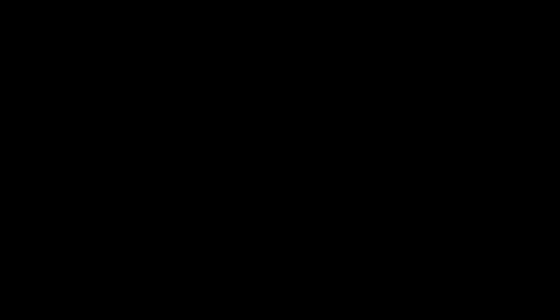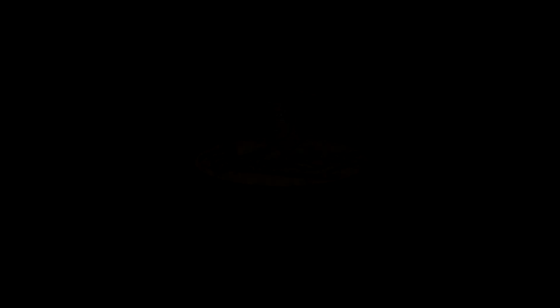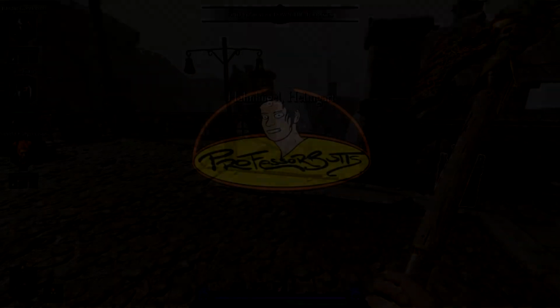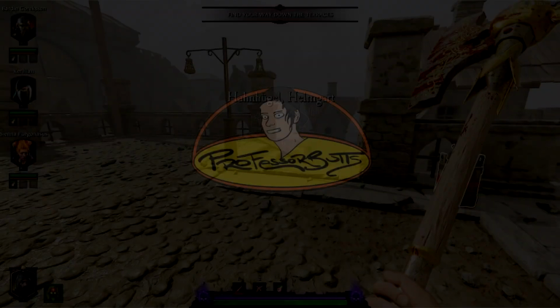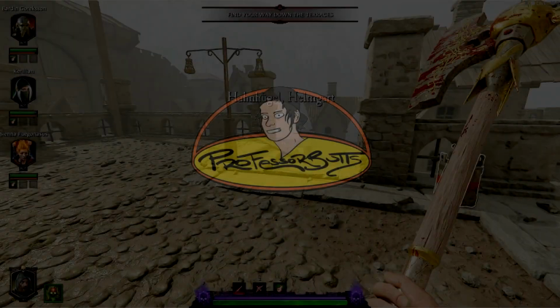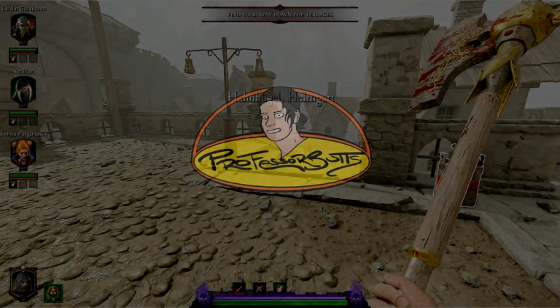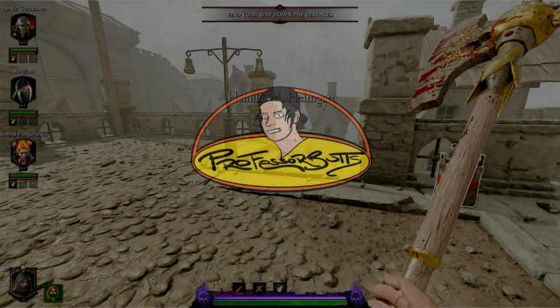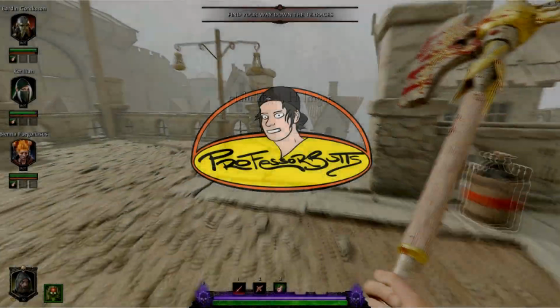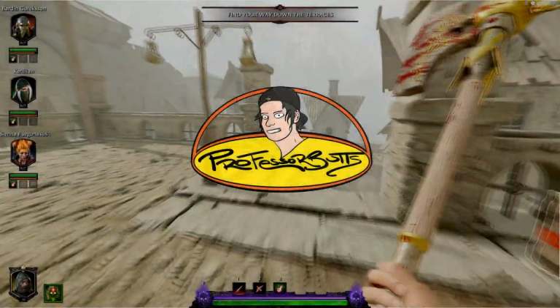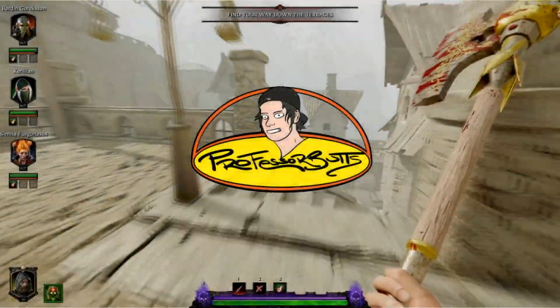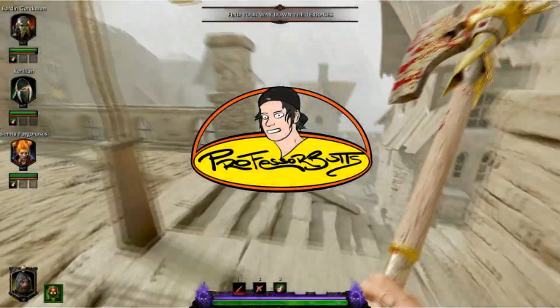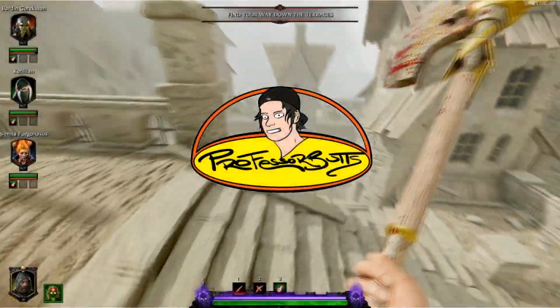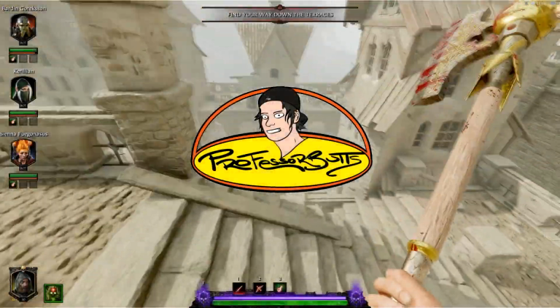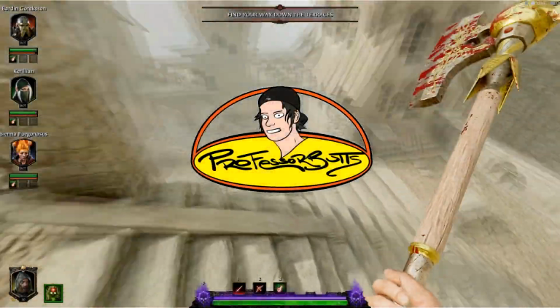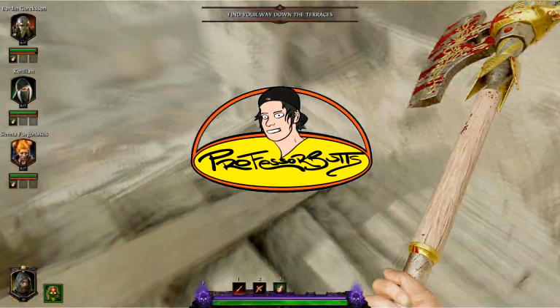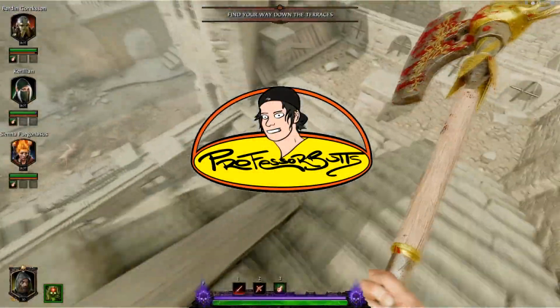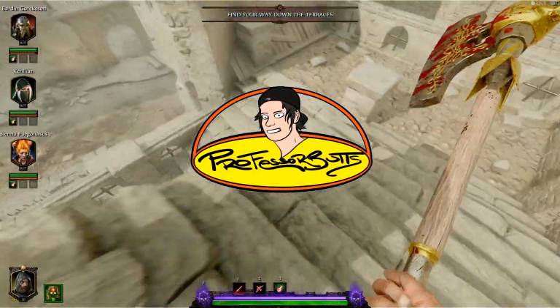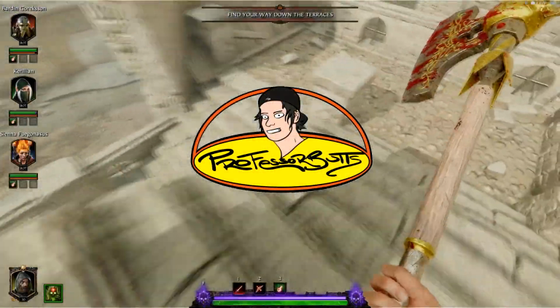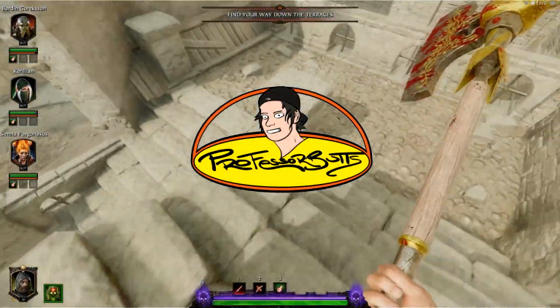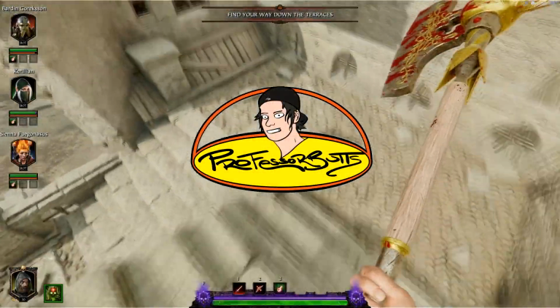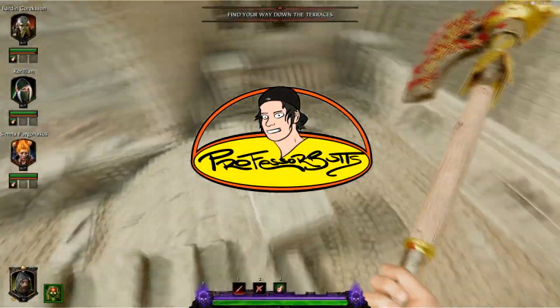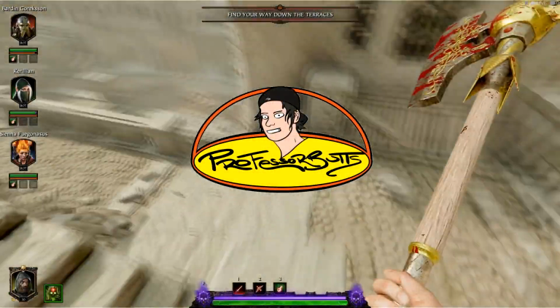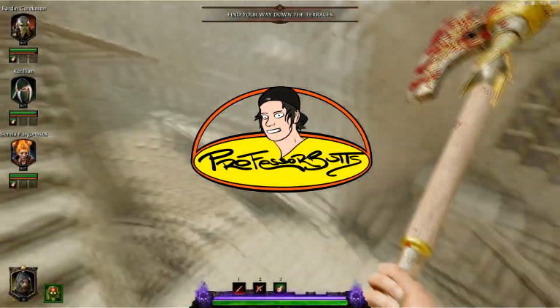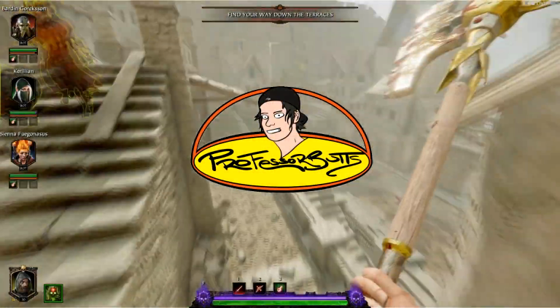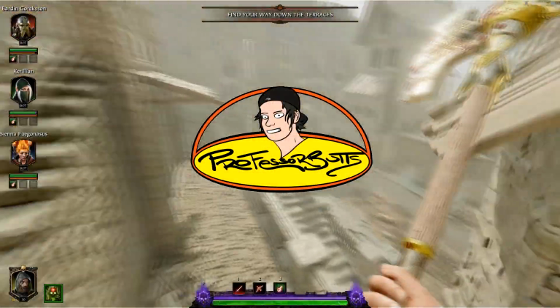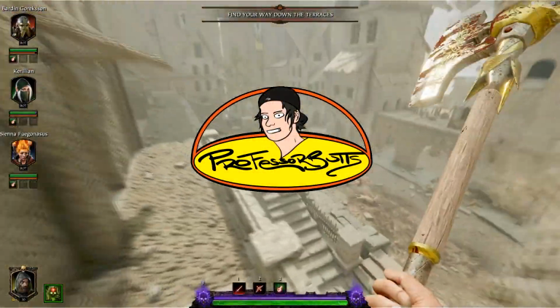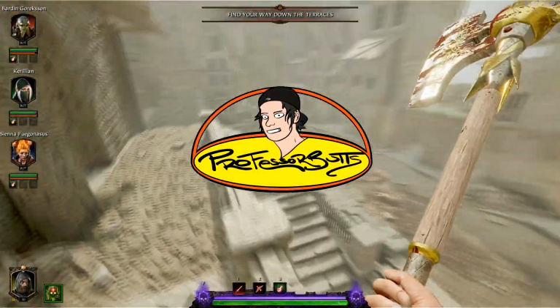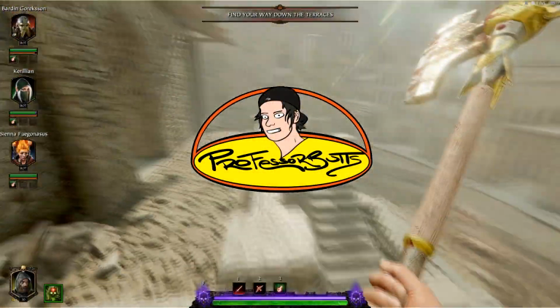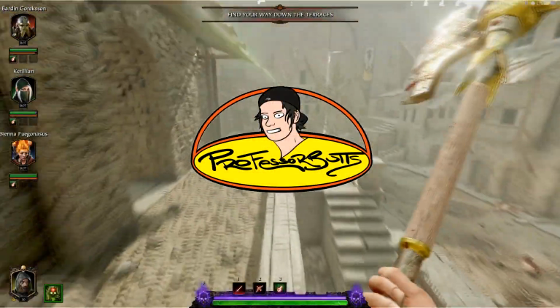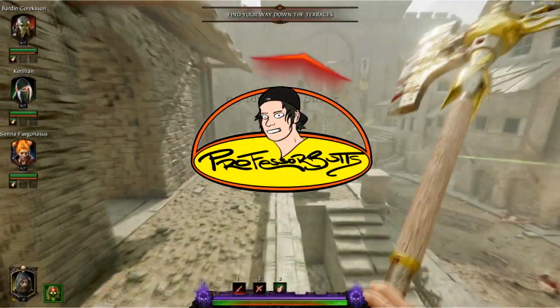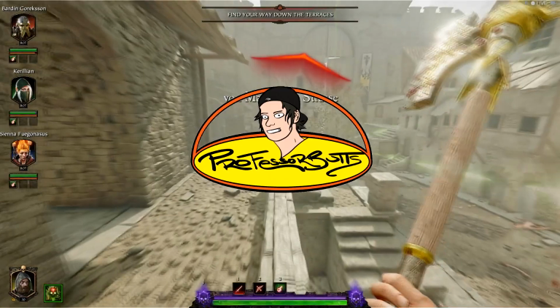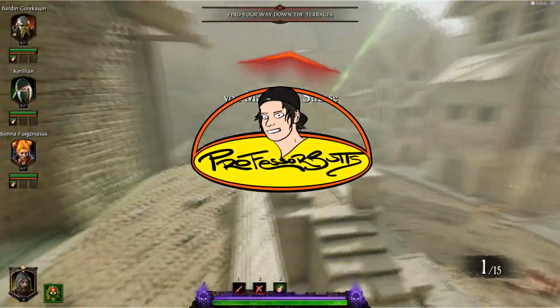Good afternoon everybody, we're back in Vermintide 2 and this time we've got all the tomes and grim locations for the Hail Scourge map.